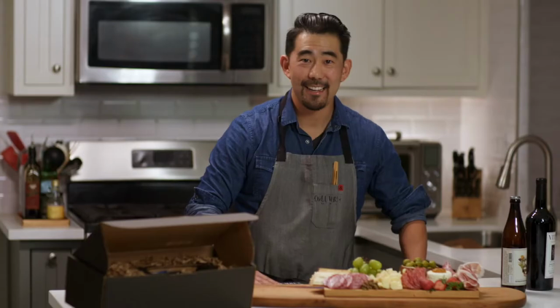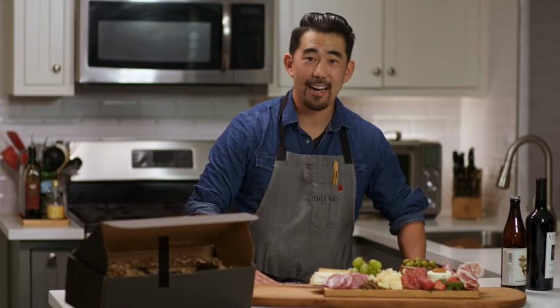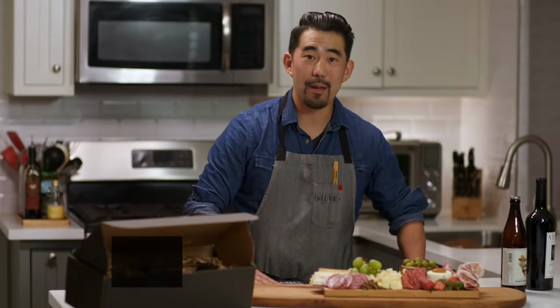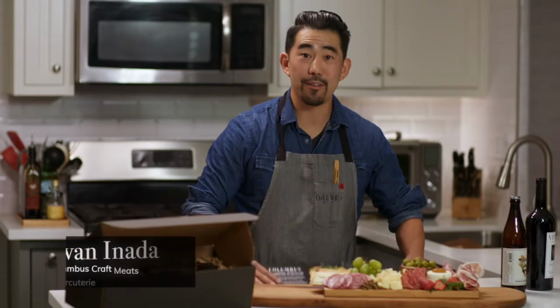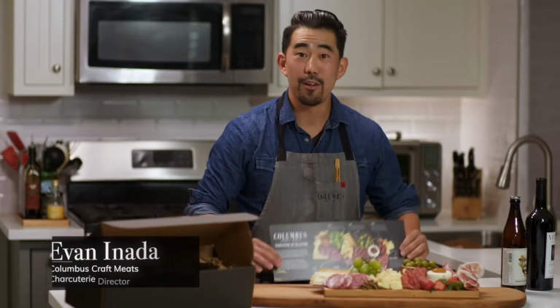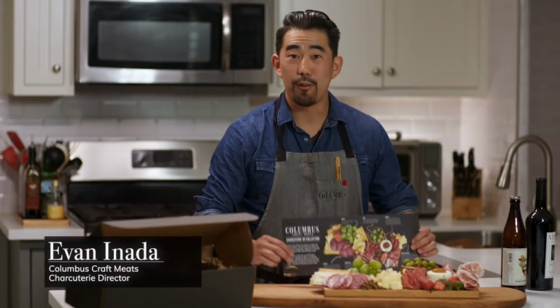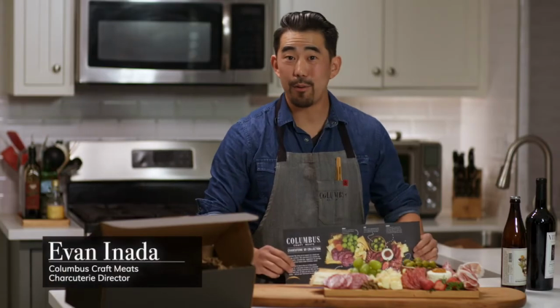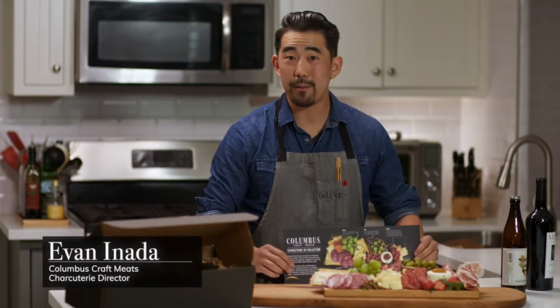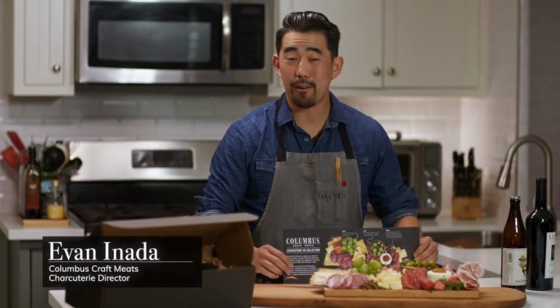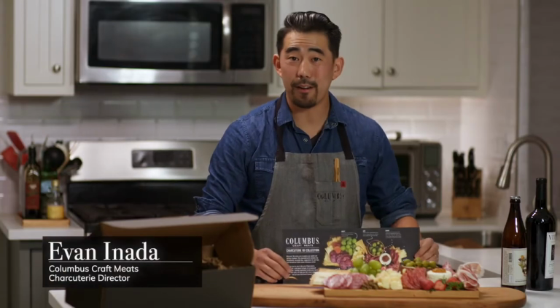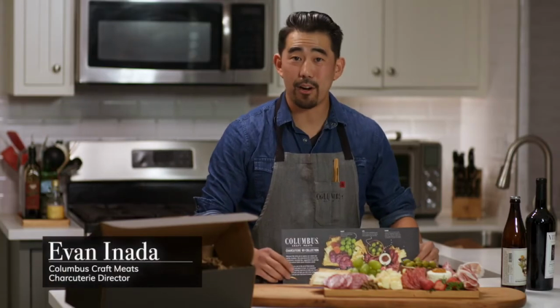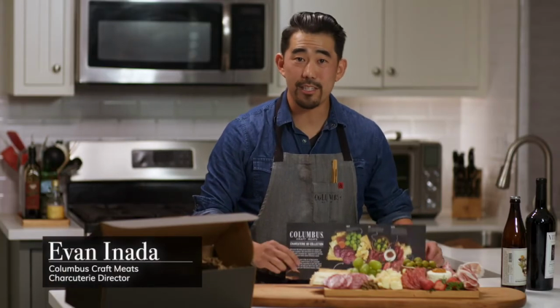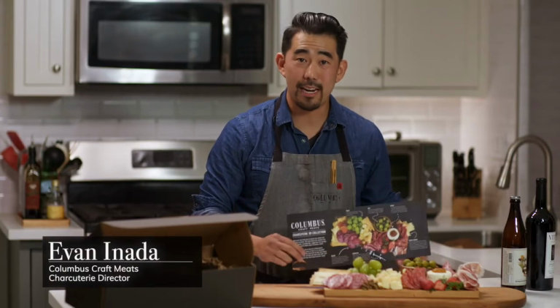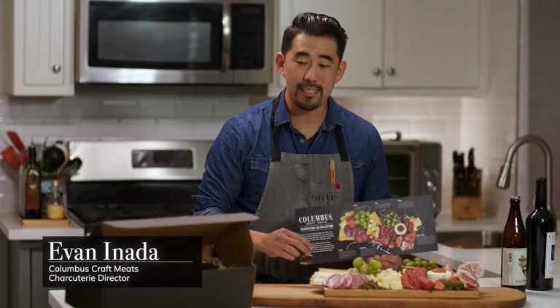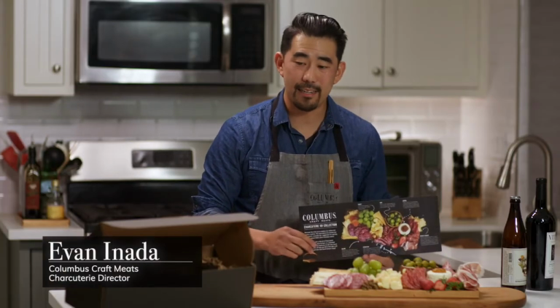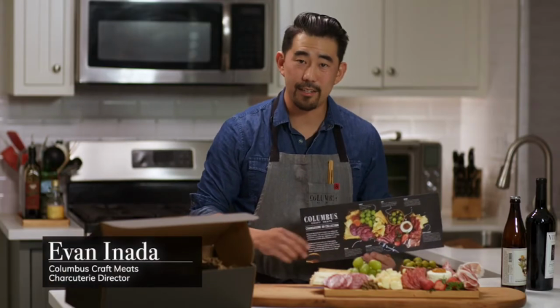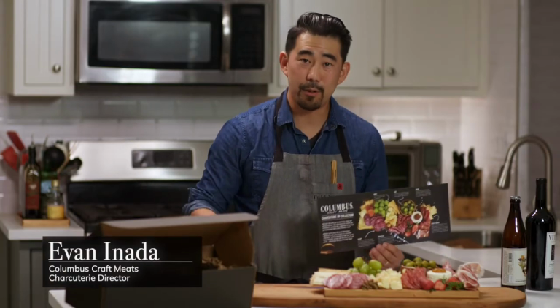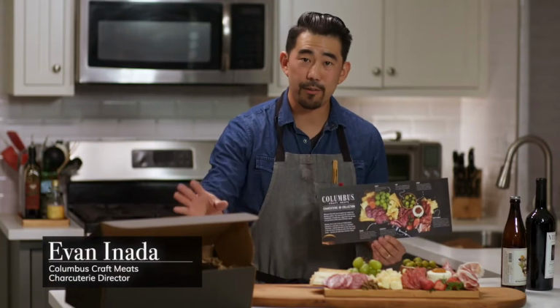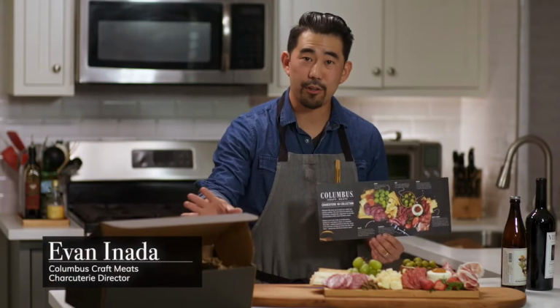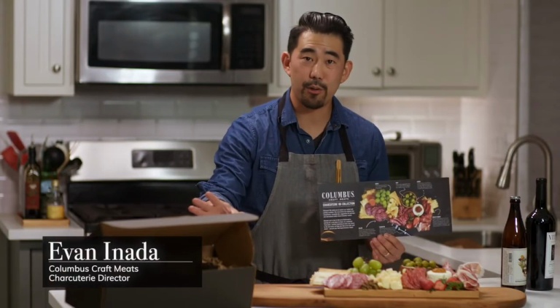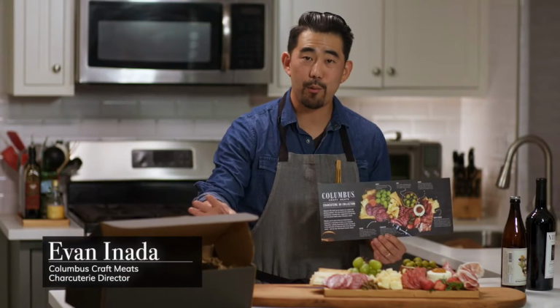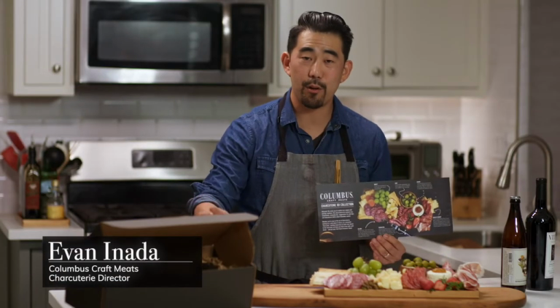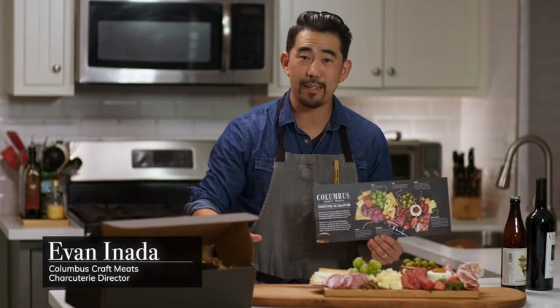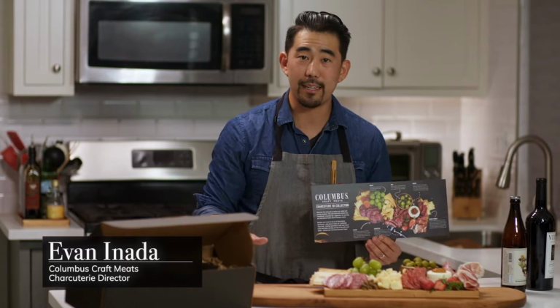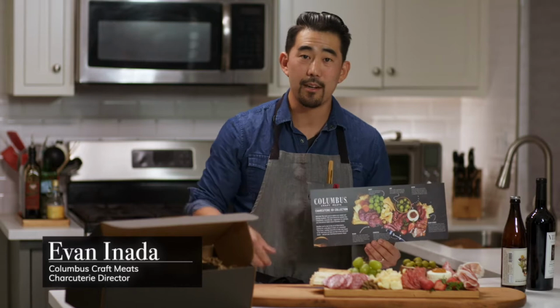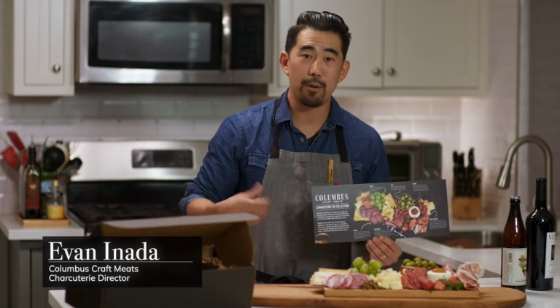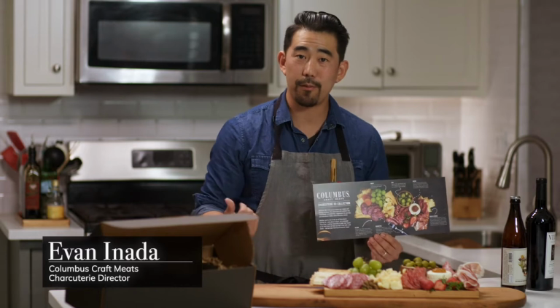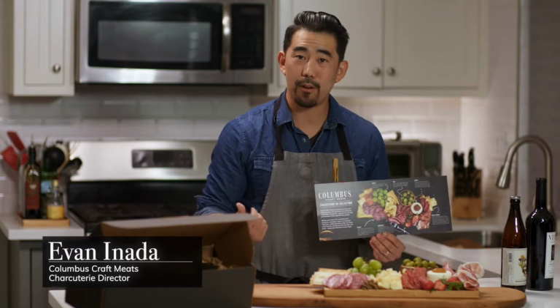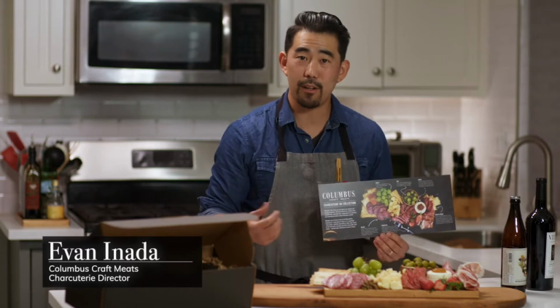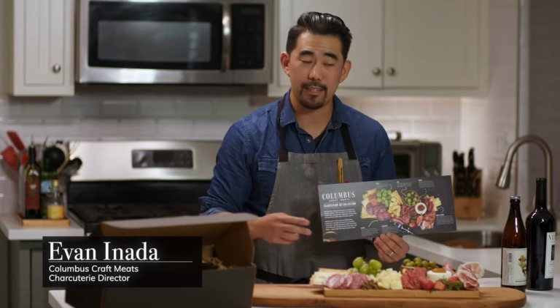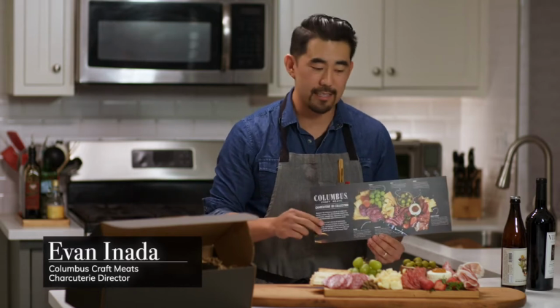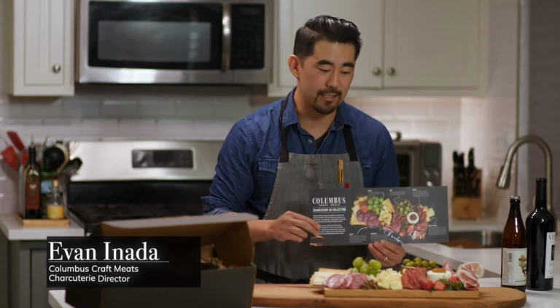Hi, I'm Evan. We've put some of our favorite artisan items together in this Perfect Charcuterie 101 kit — perfect for the holiday season.